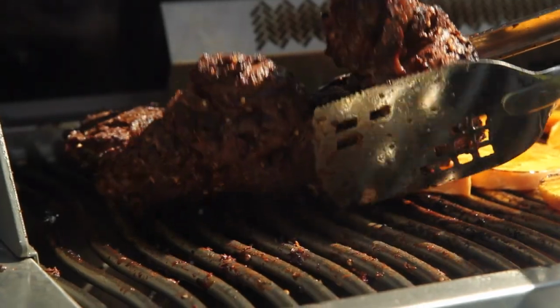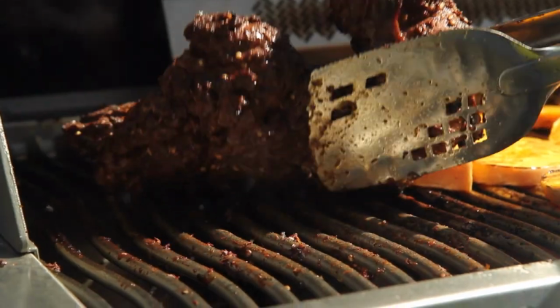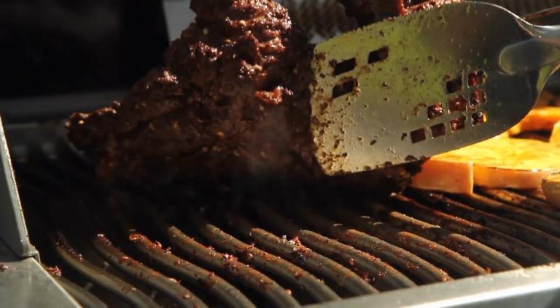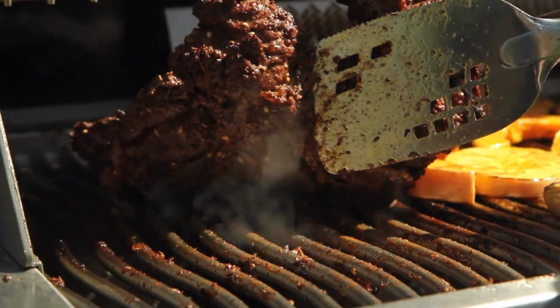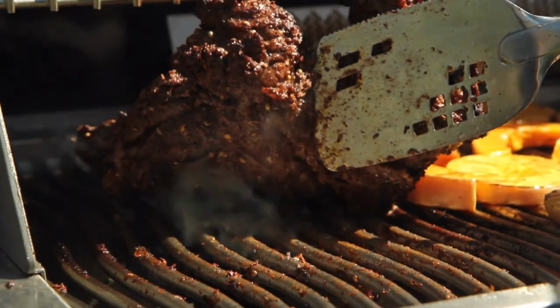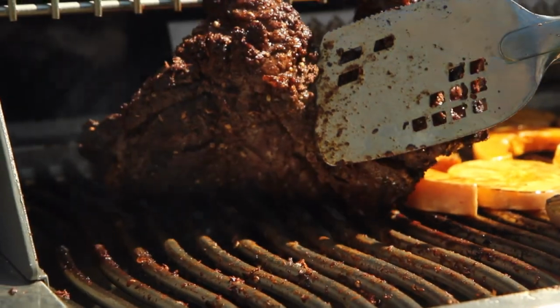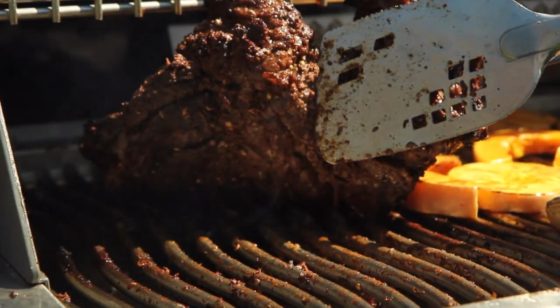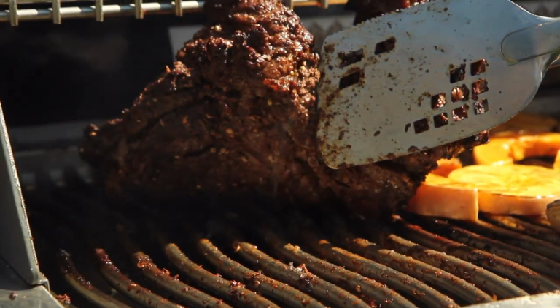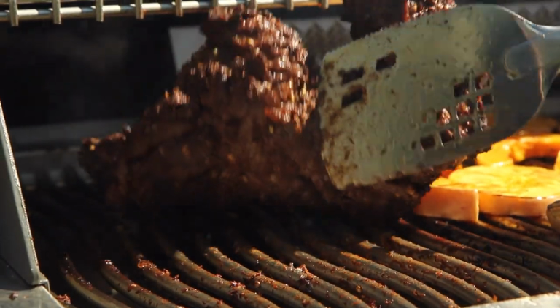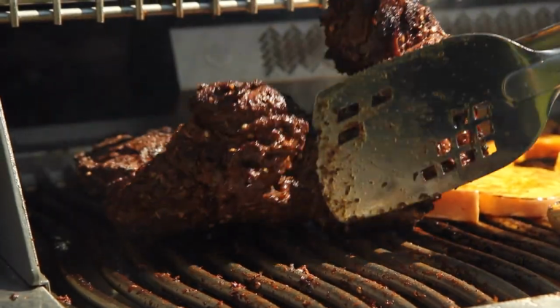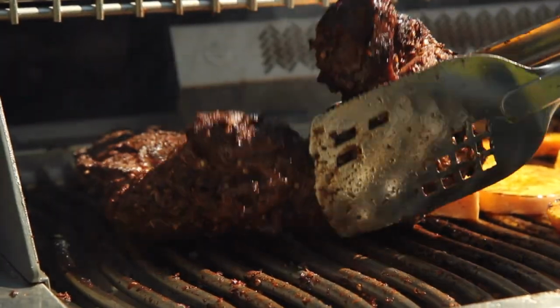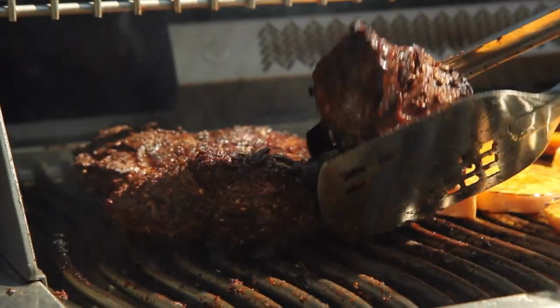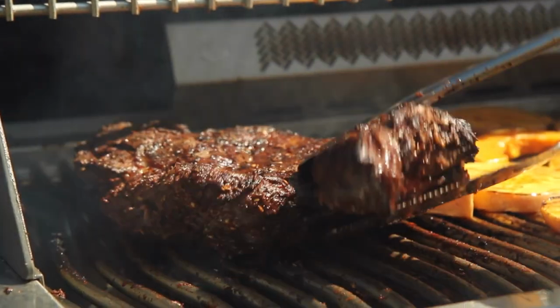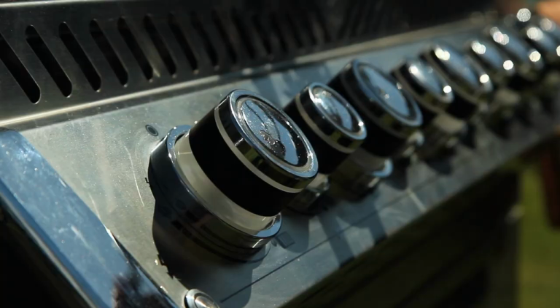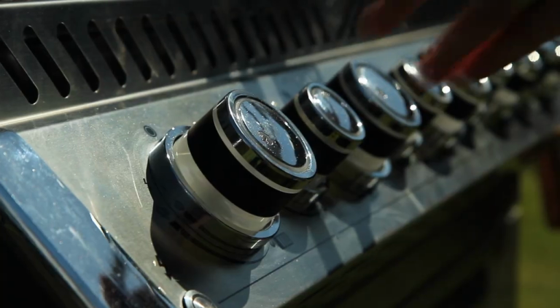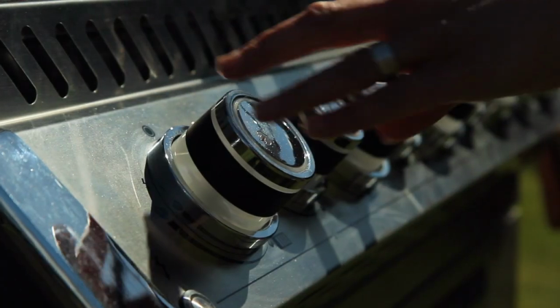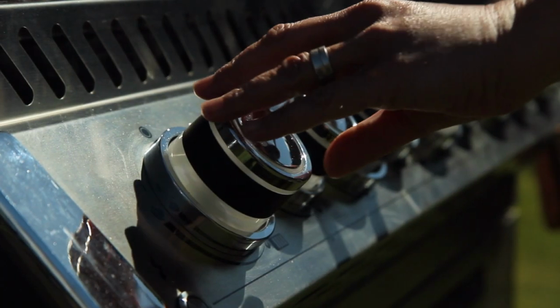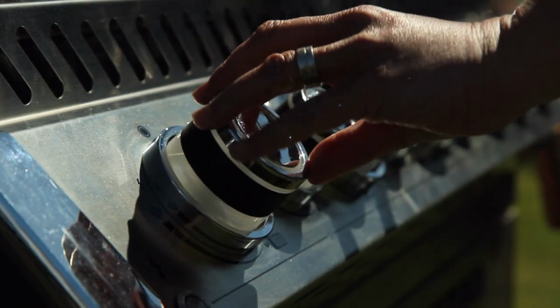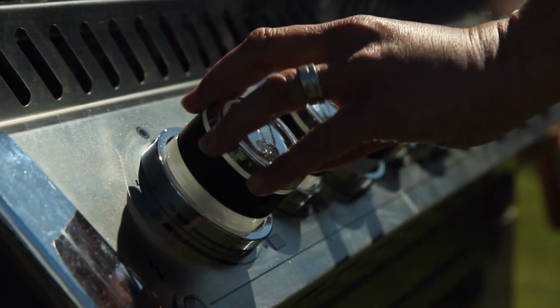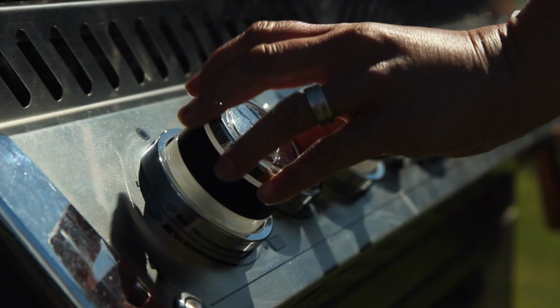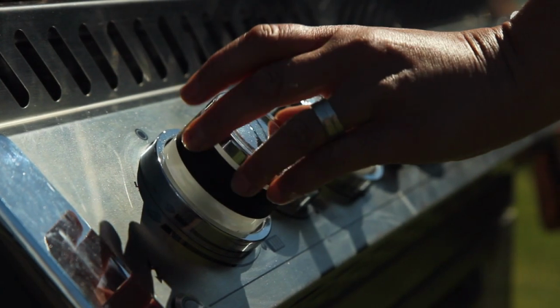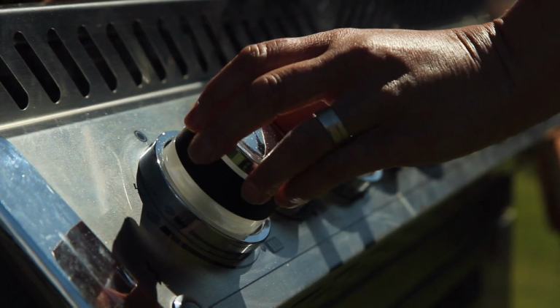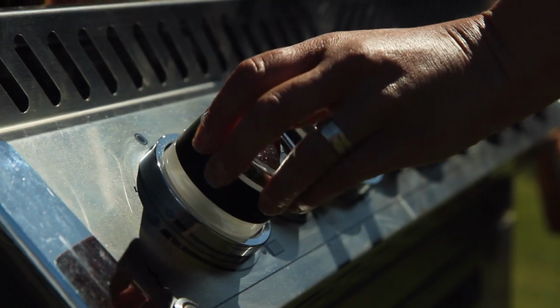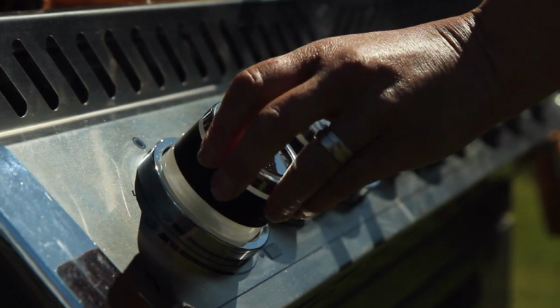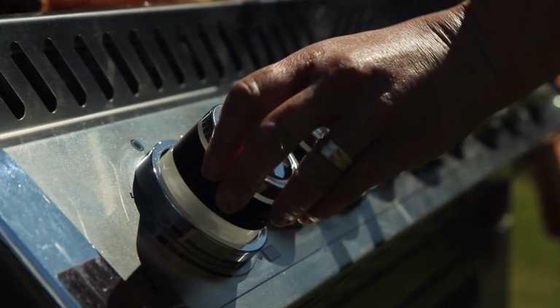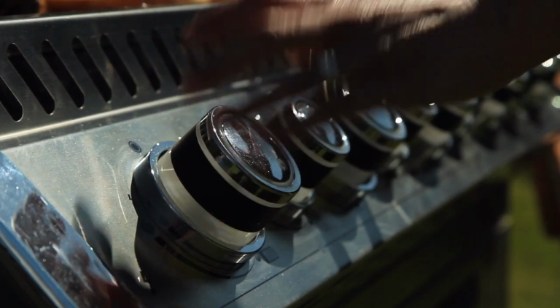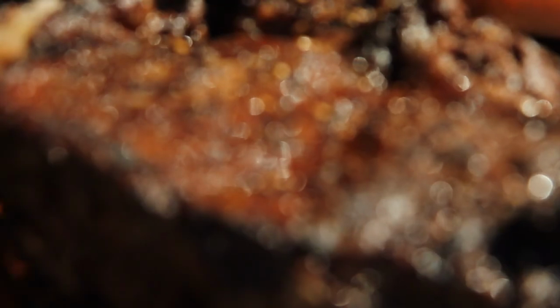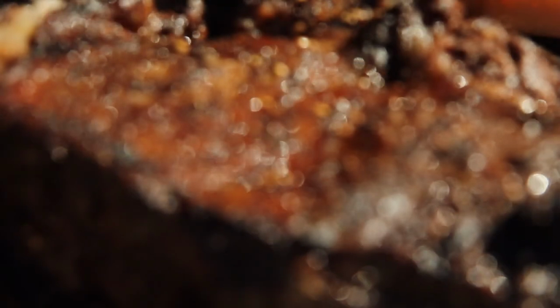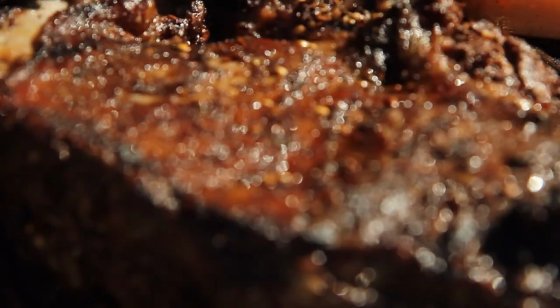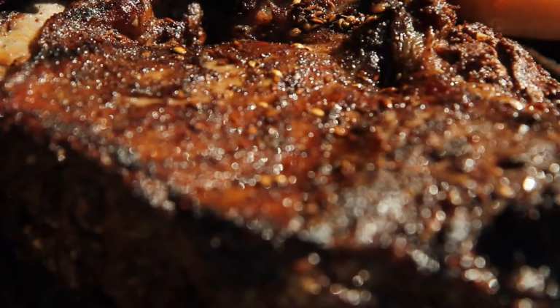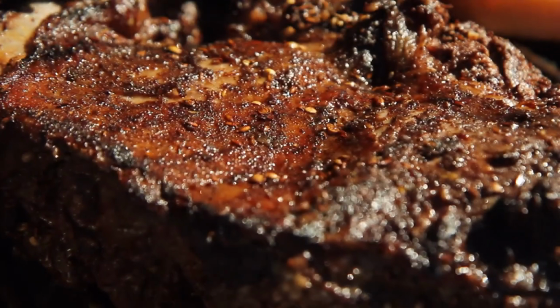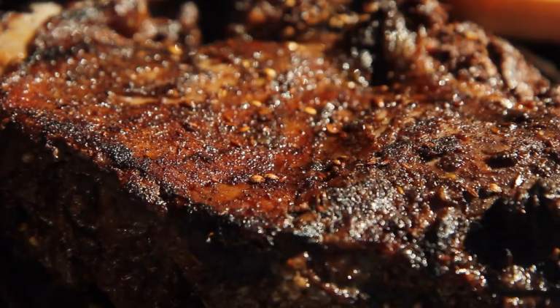Once the lamb has seared beautifully on both sides I'm going to turn the heat right down low so it can finish cooking gently.